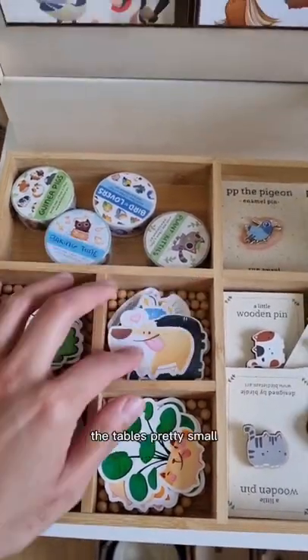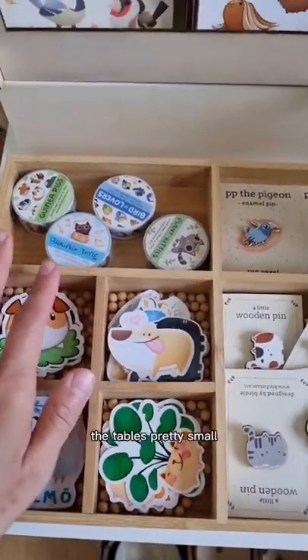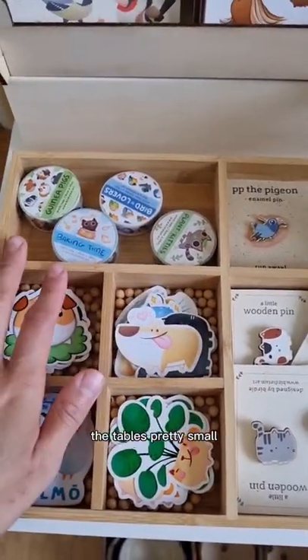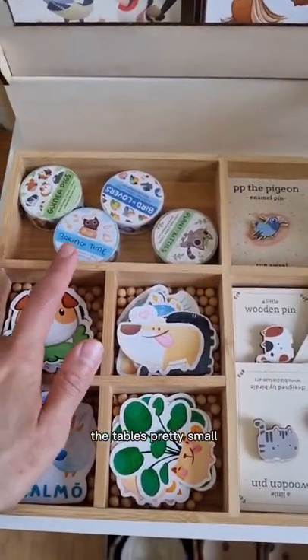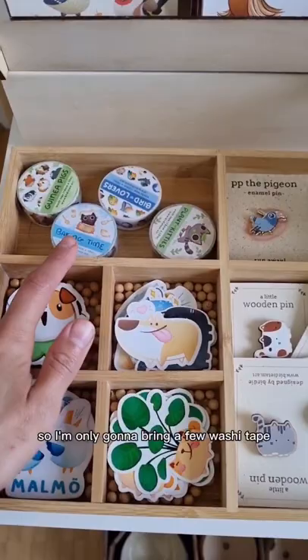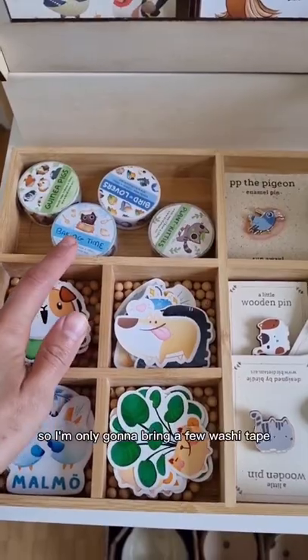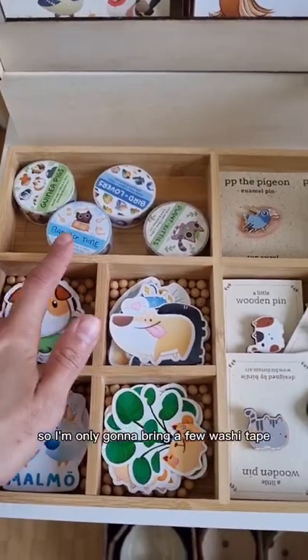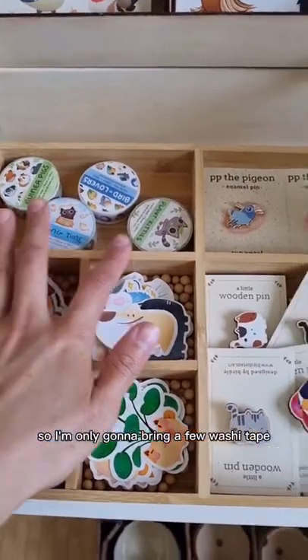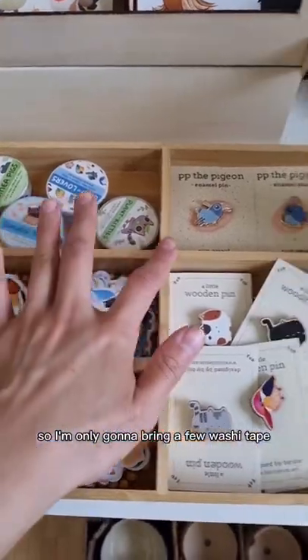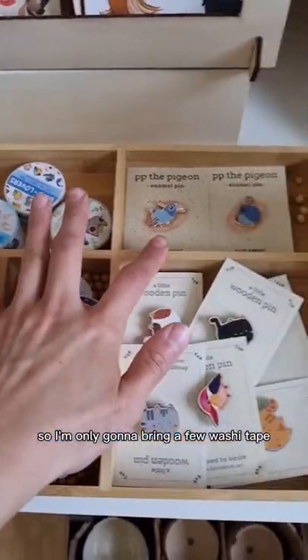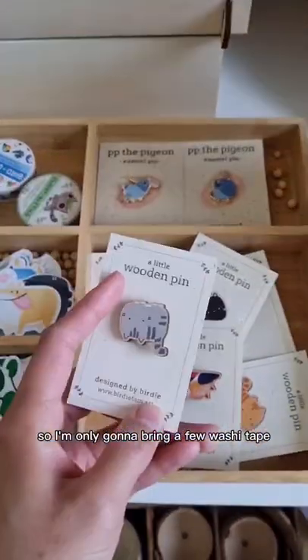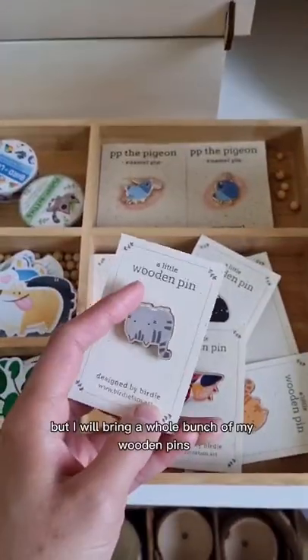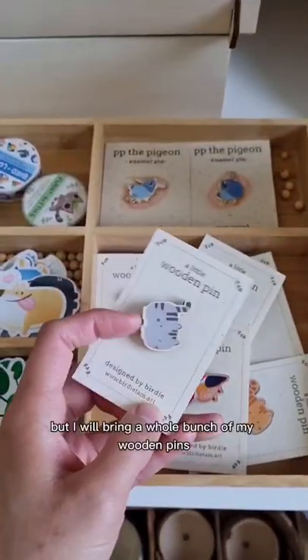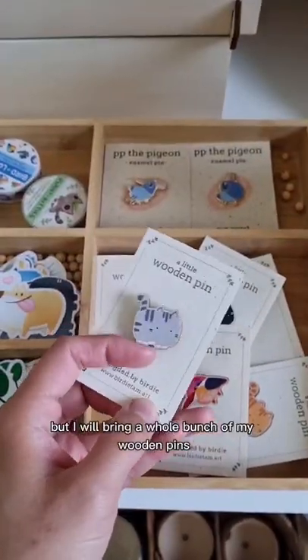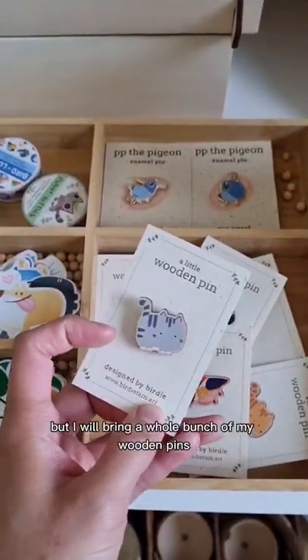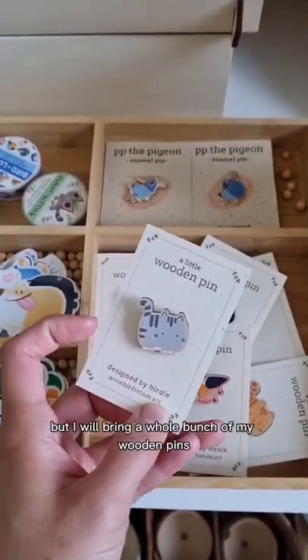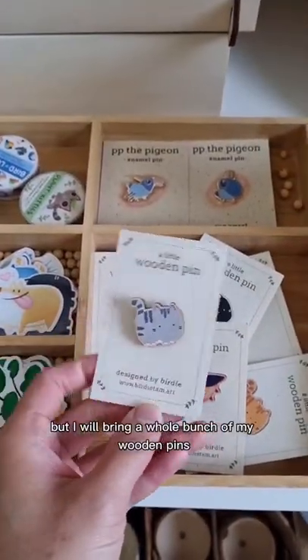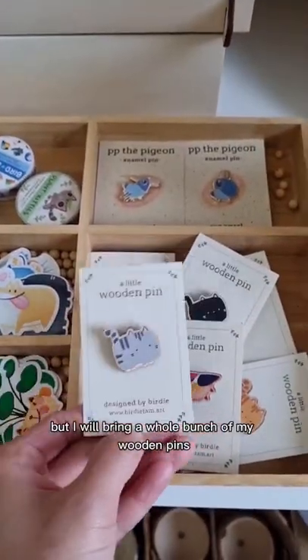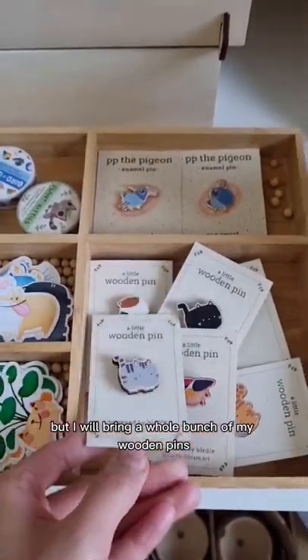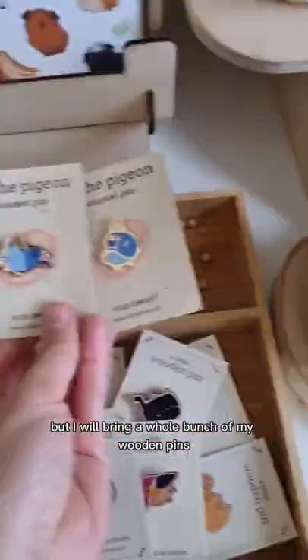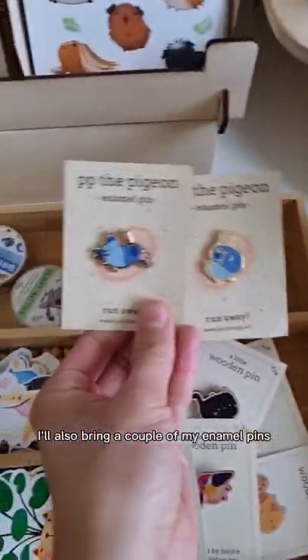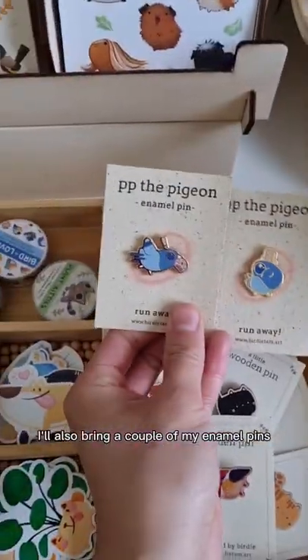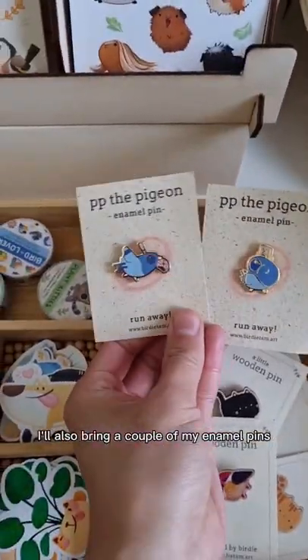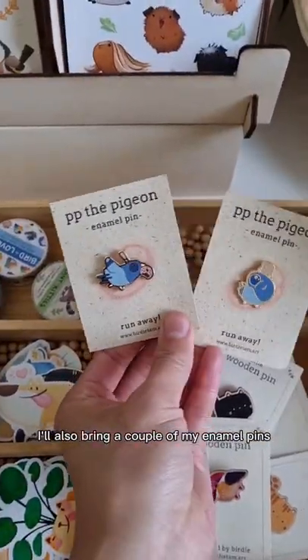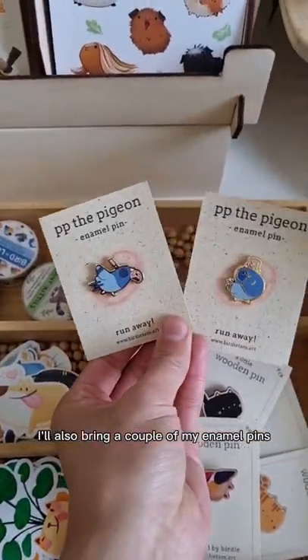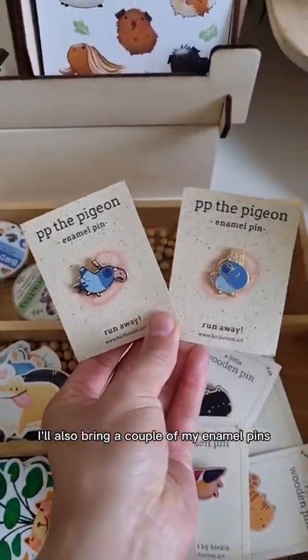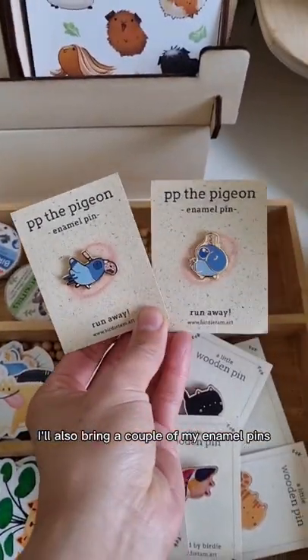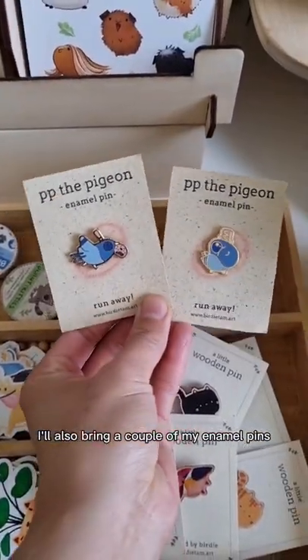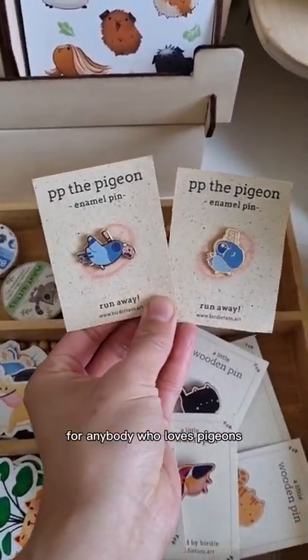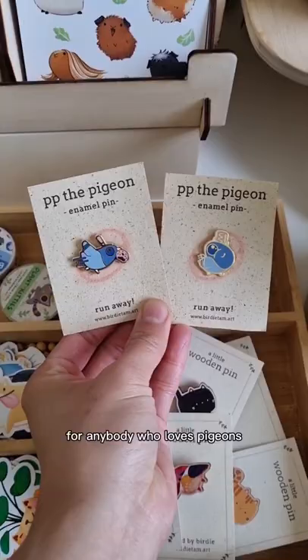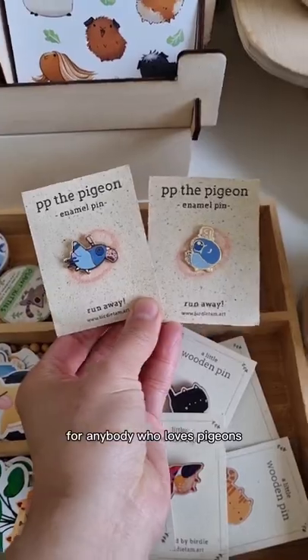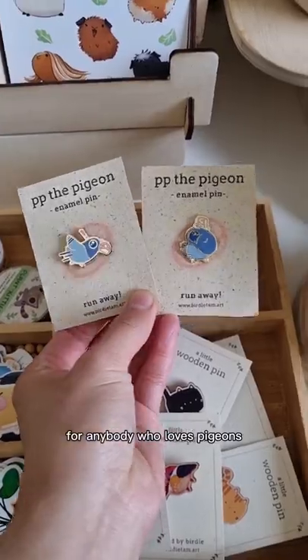The table is pretty small so I'm only going to bring a few washi tape, but I will bring a whole bunch of my wooden pins. I'll also bring a couple of my enamel pins for anybody who loves pigeons.